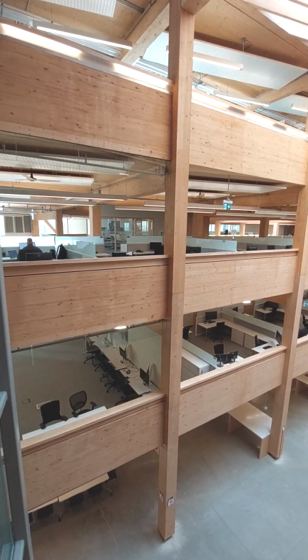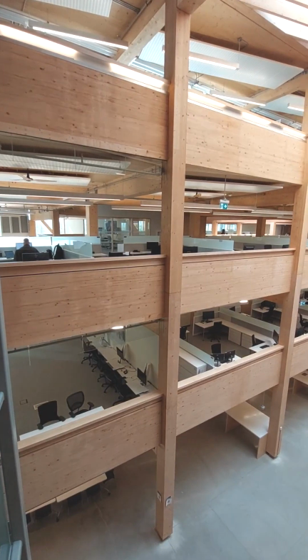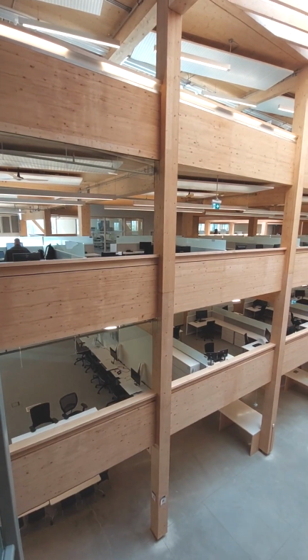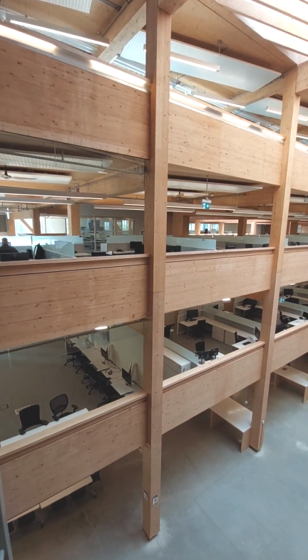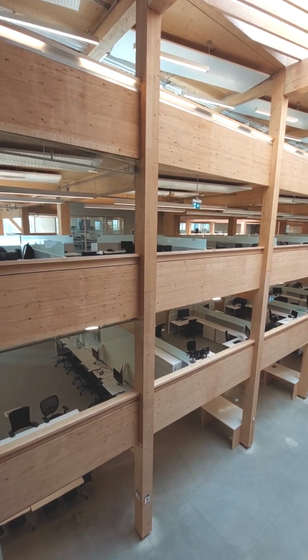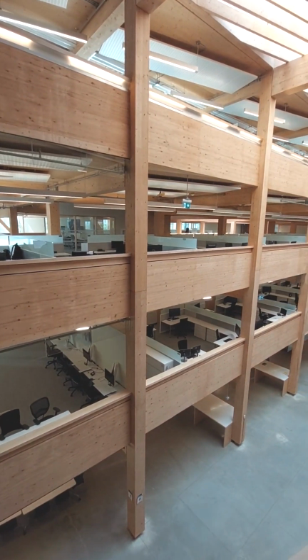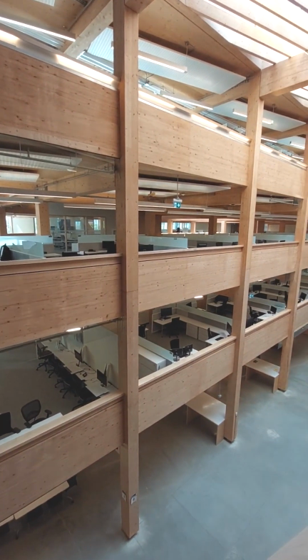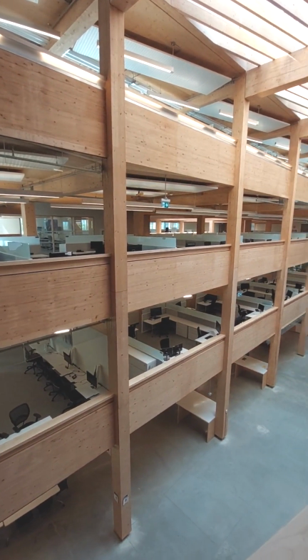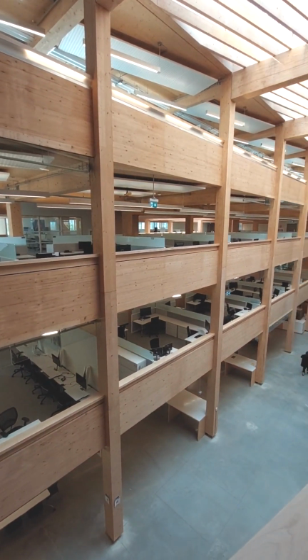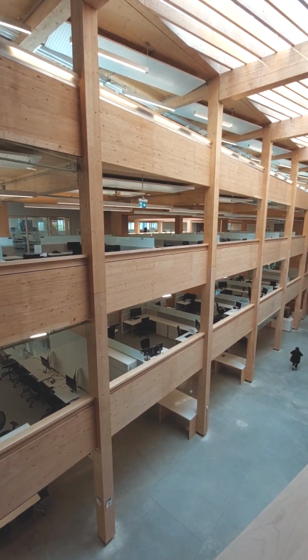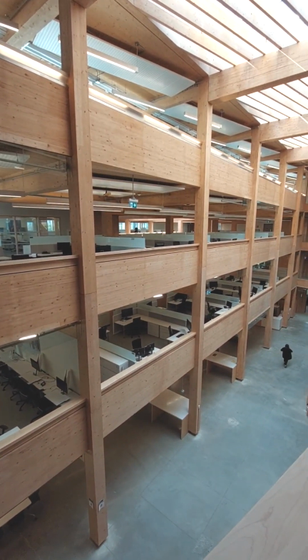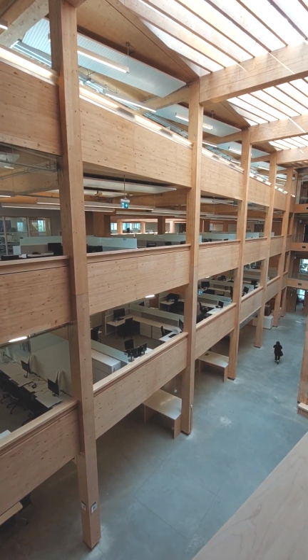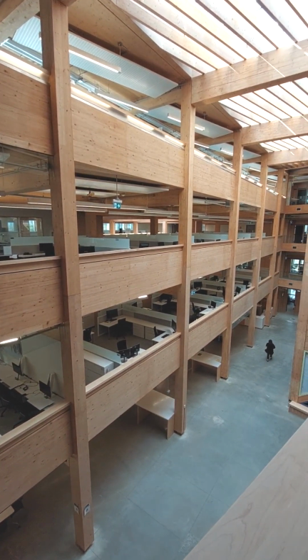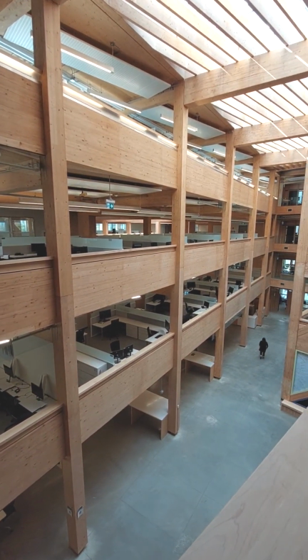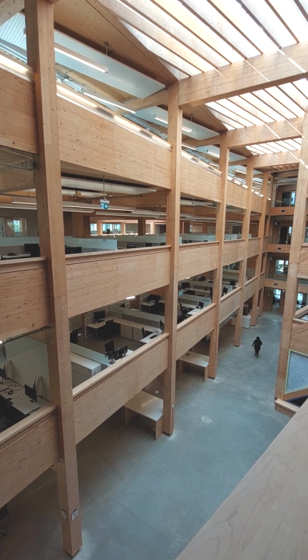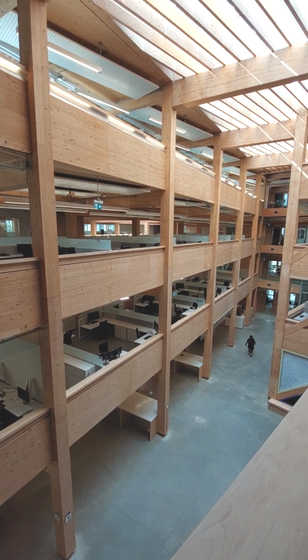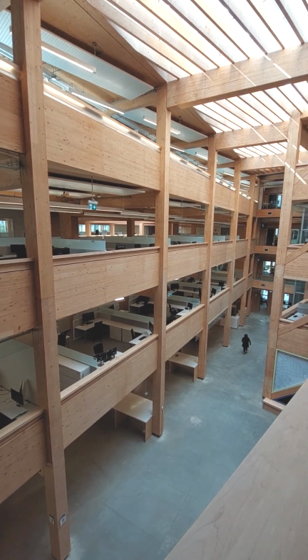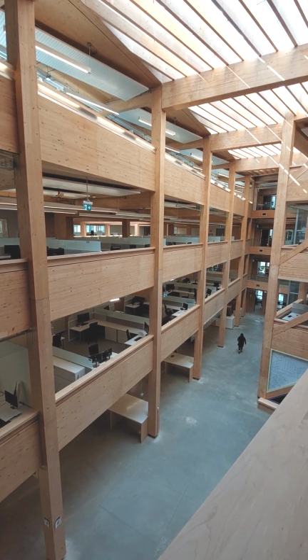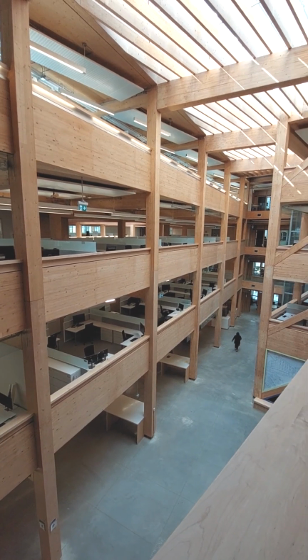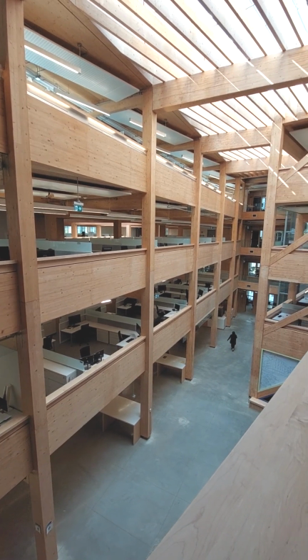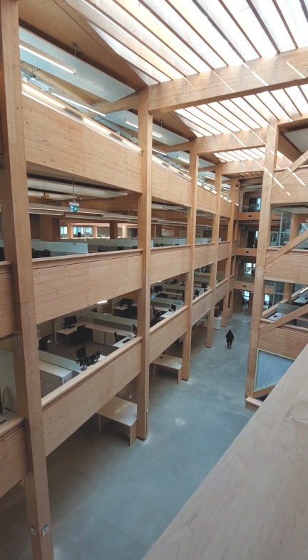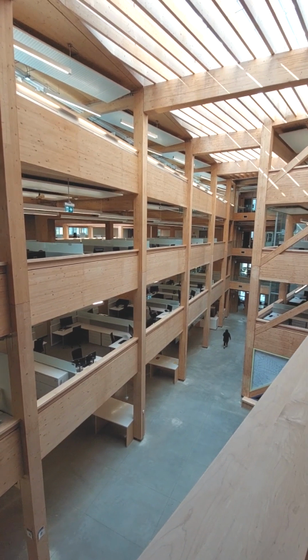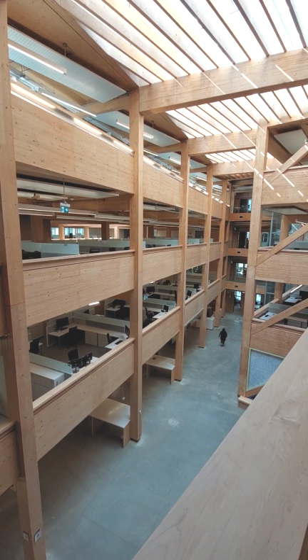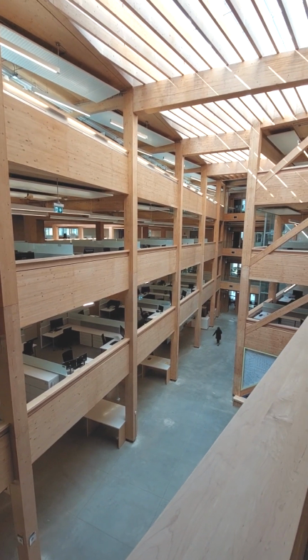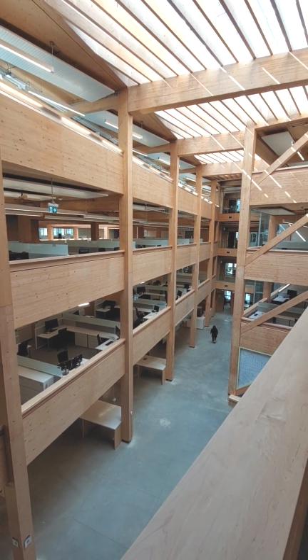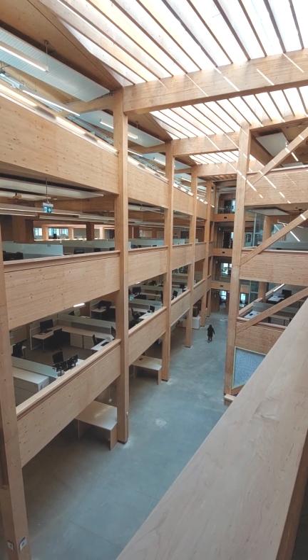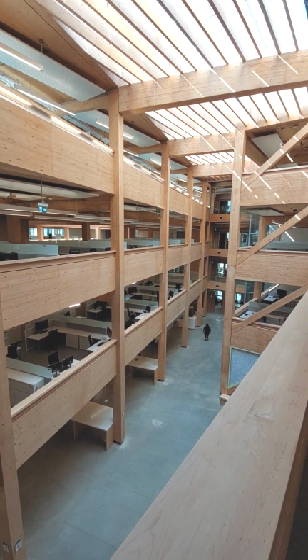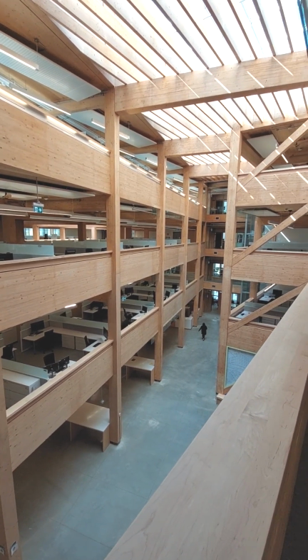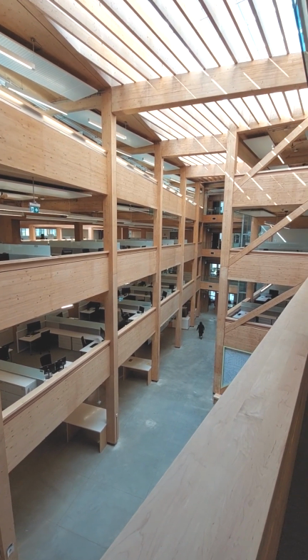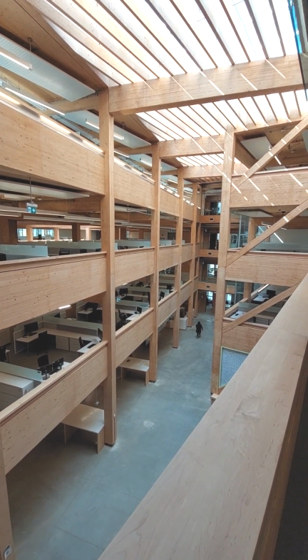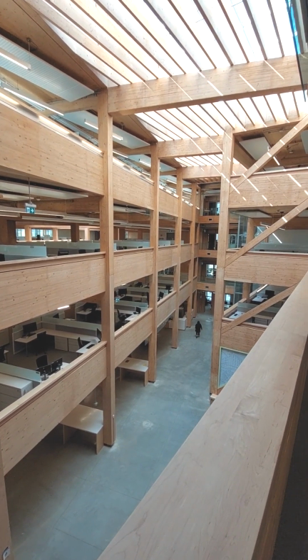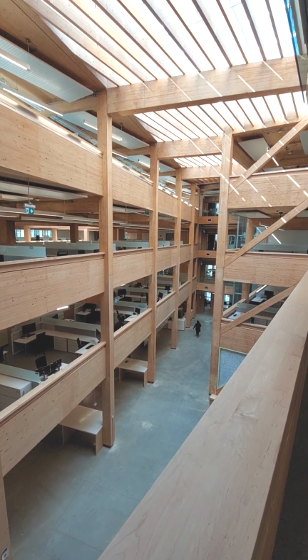You get a great feel for this wood-first approach from the twin open atriums of the building's core, where large skylights fill the workspace with natural light.